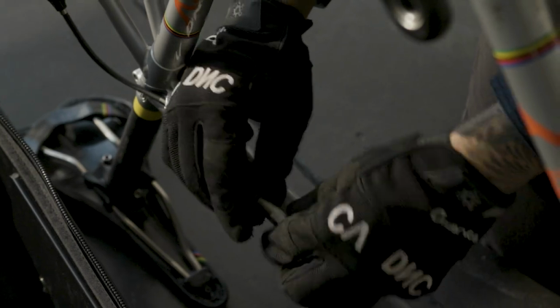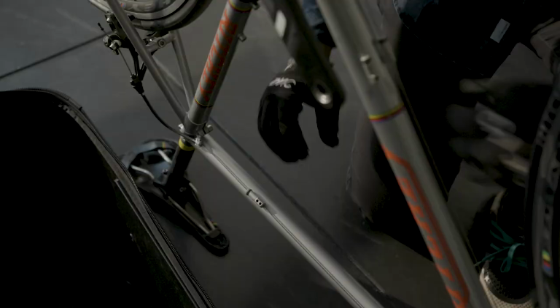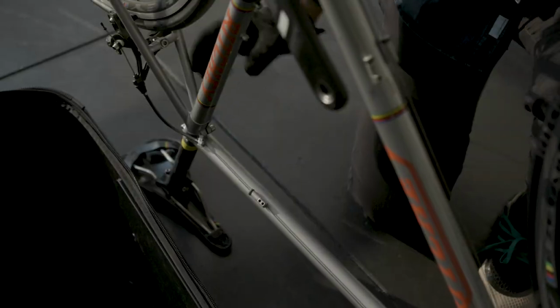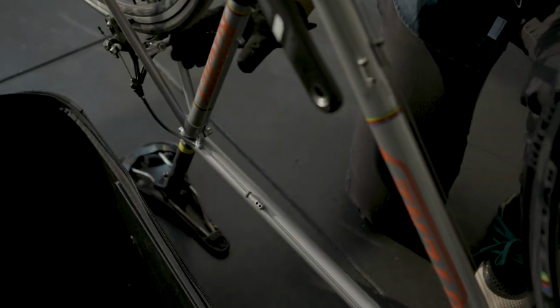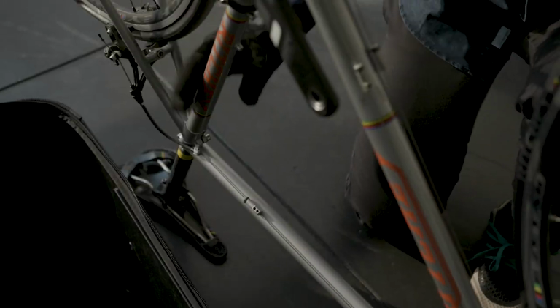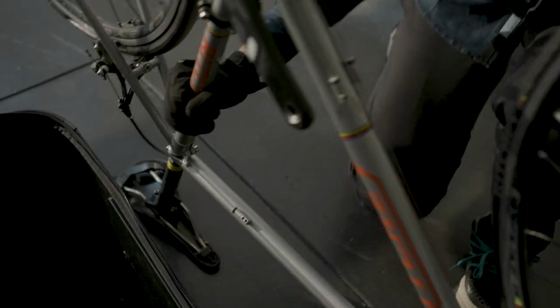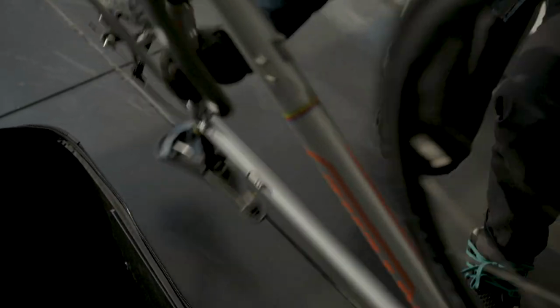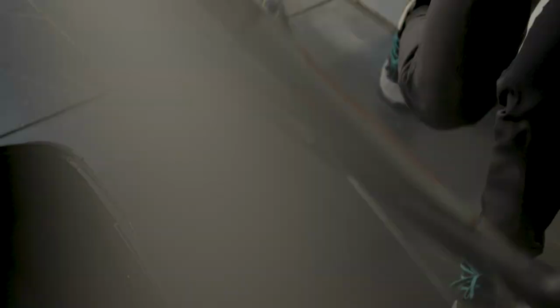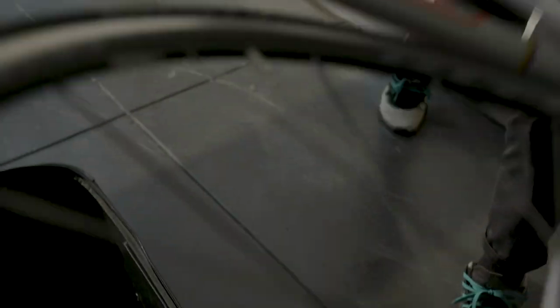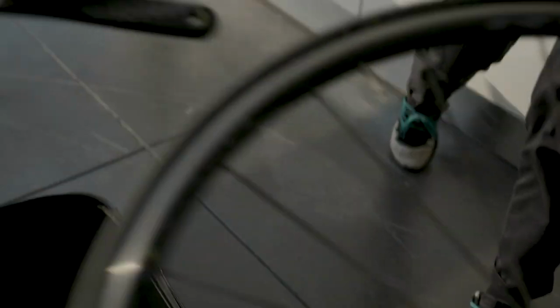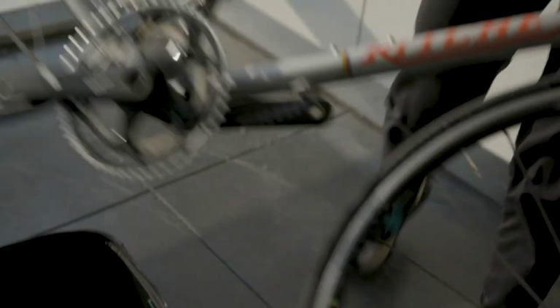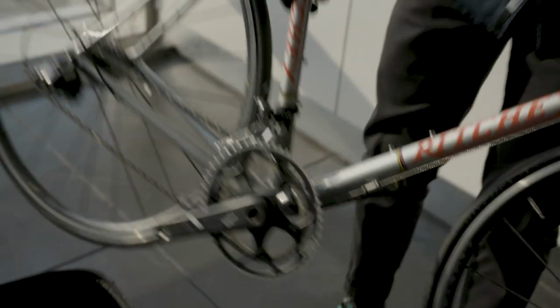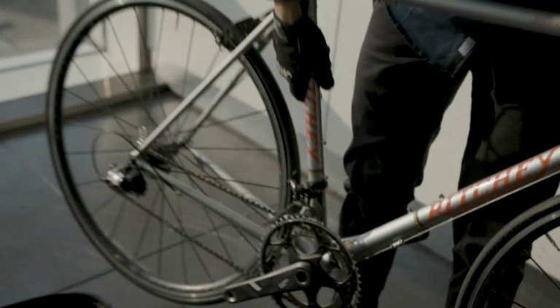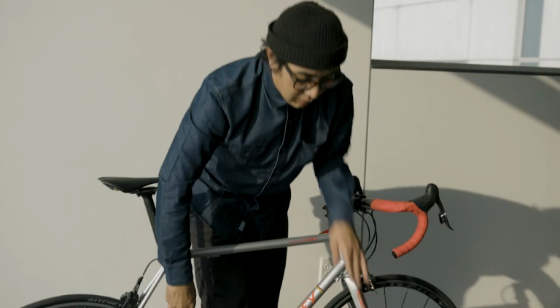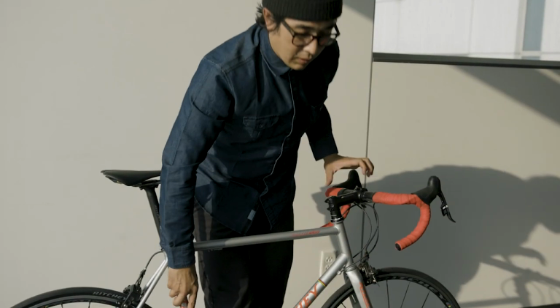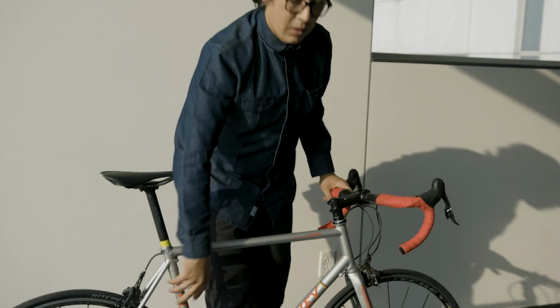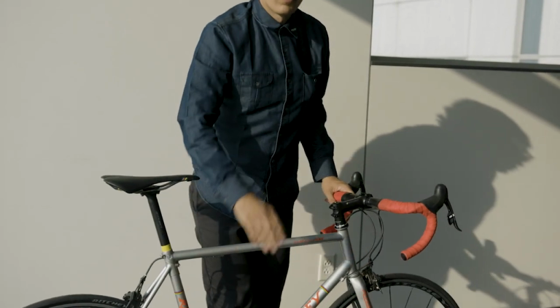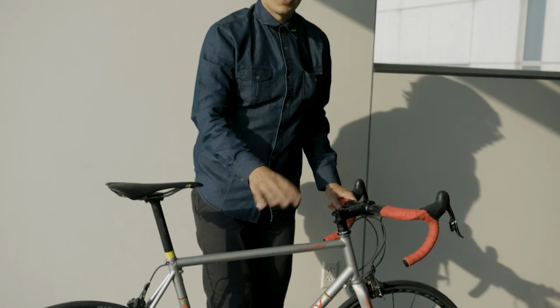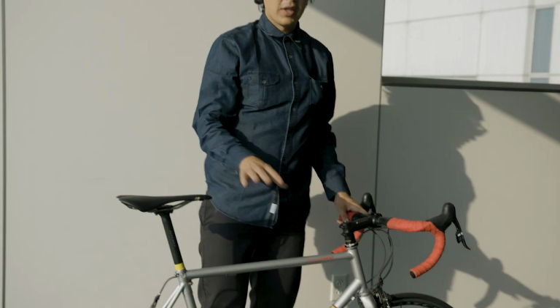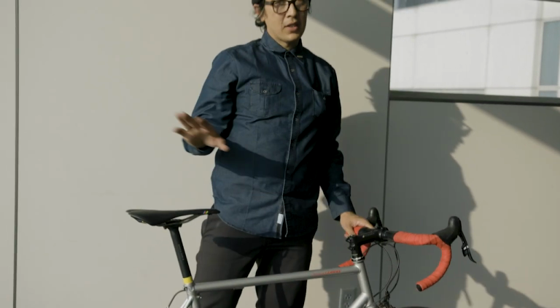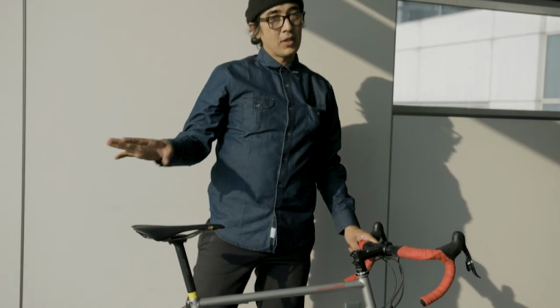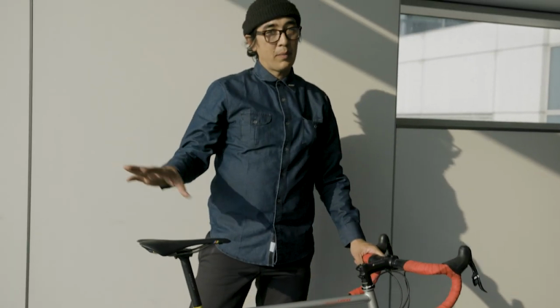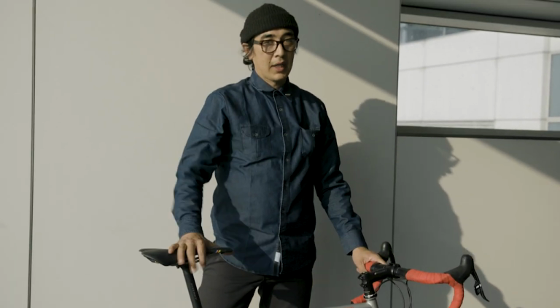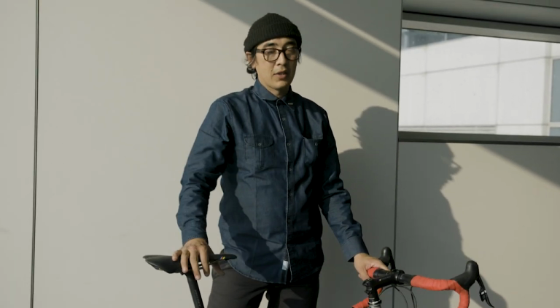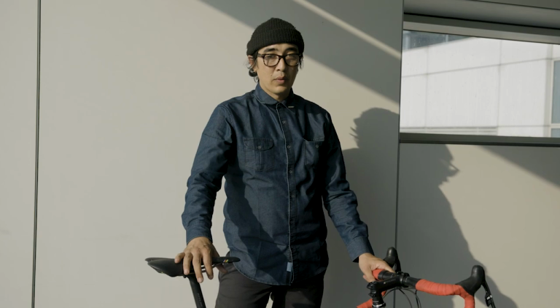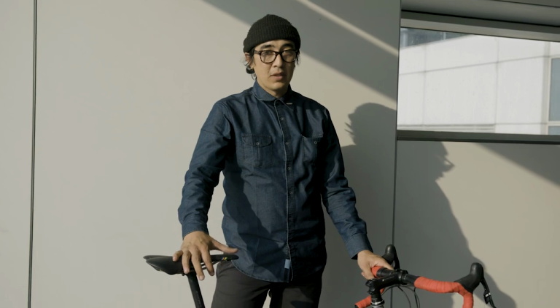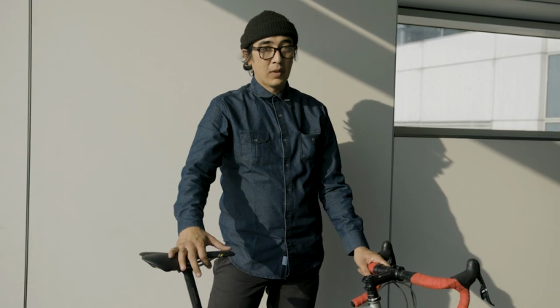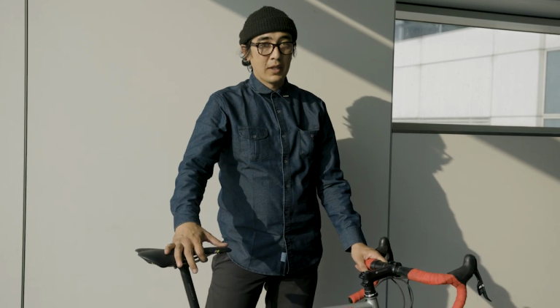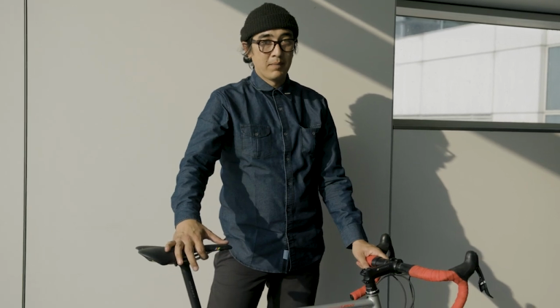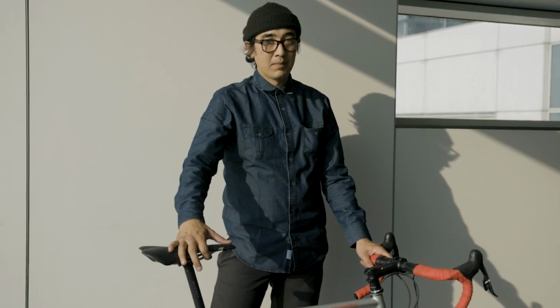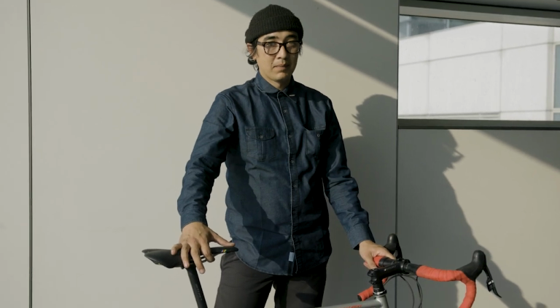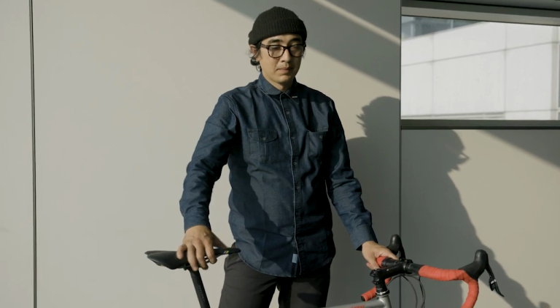And there you go. From travel case to tarmac, you're ready to ride.